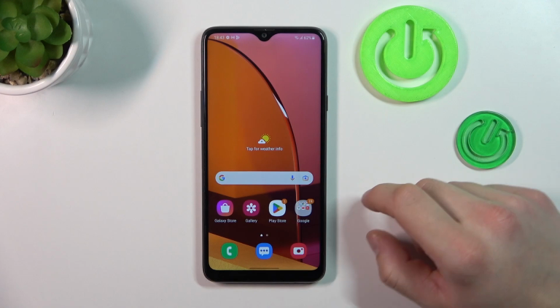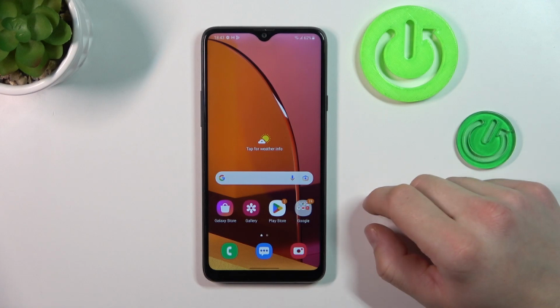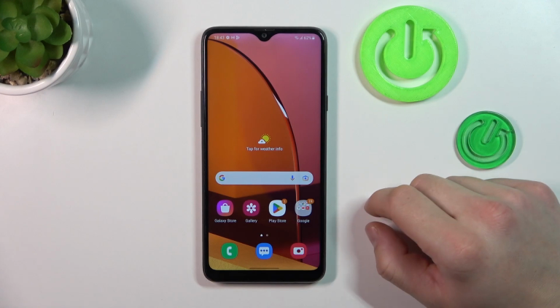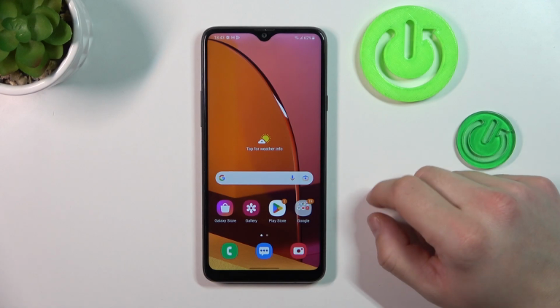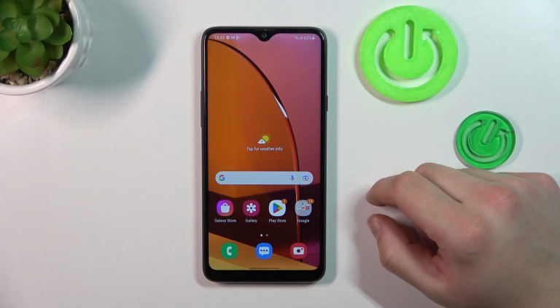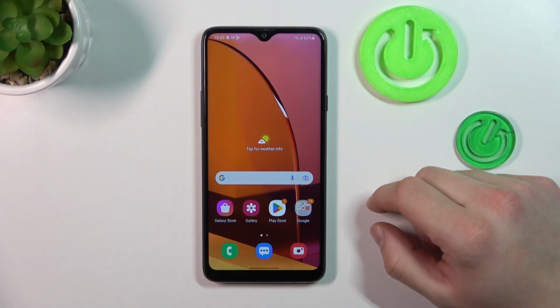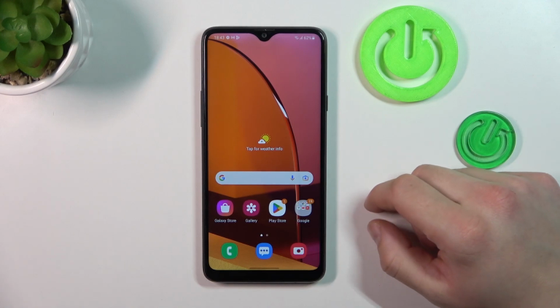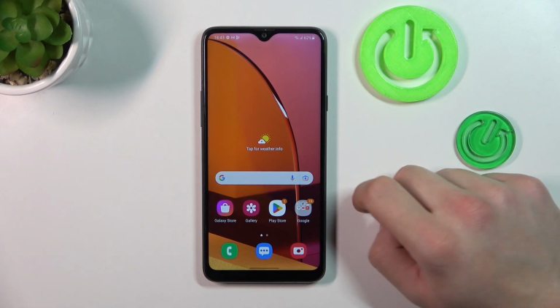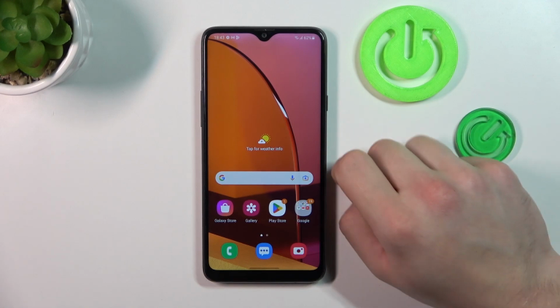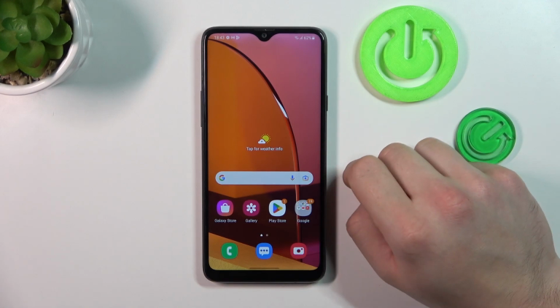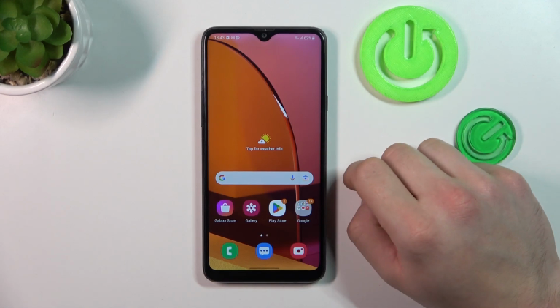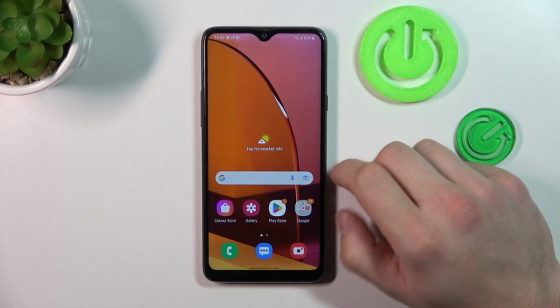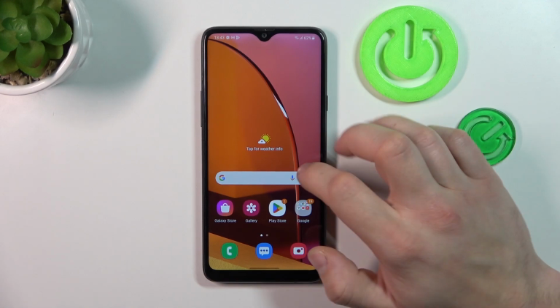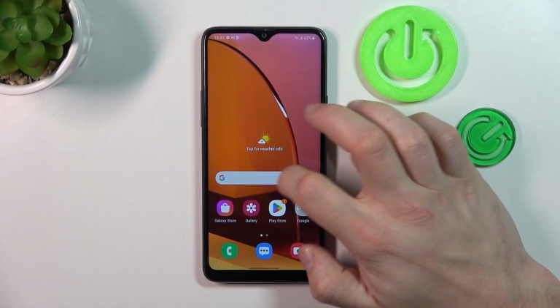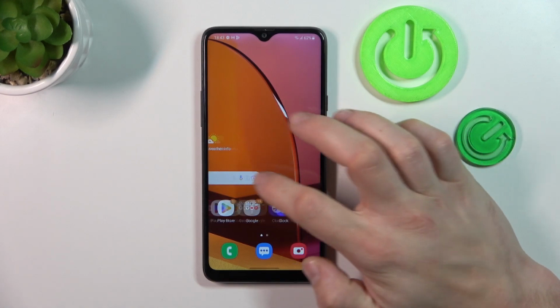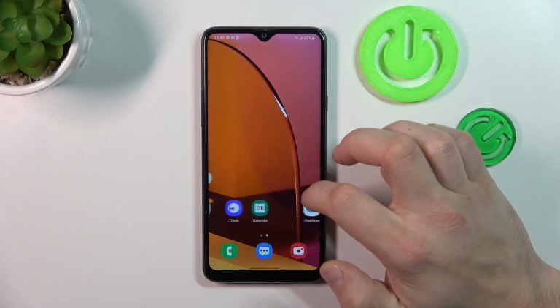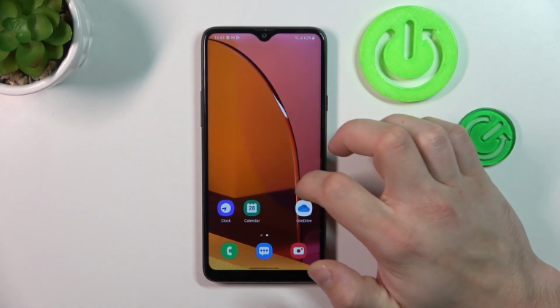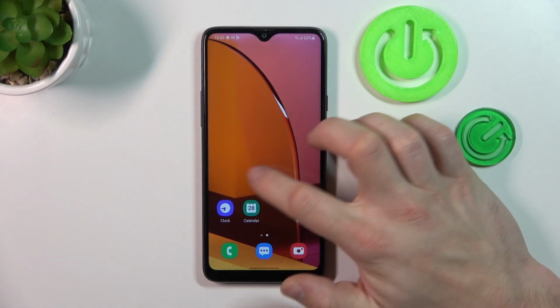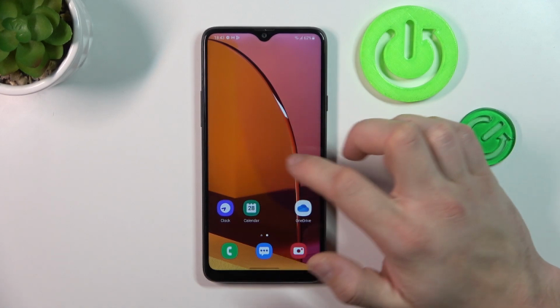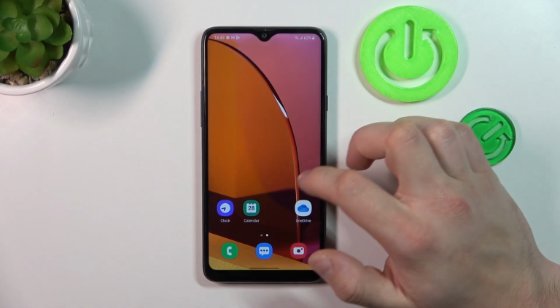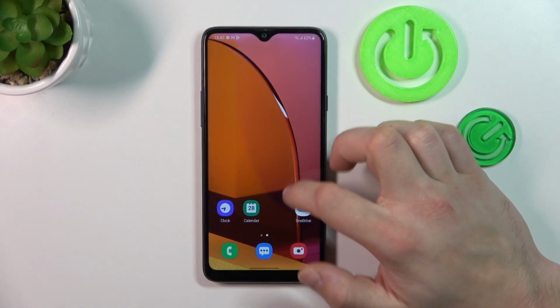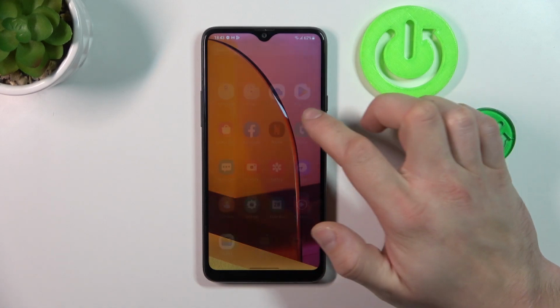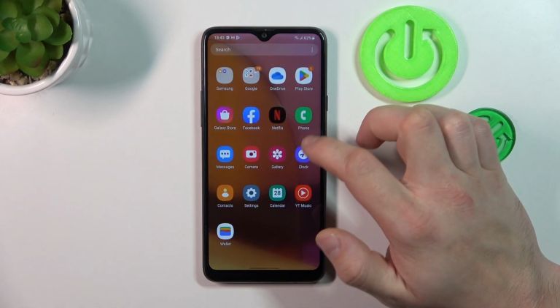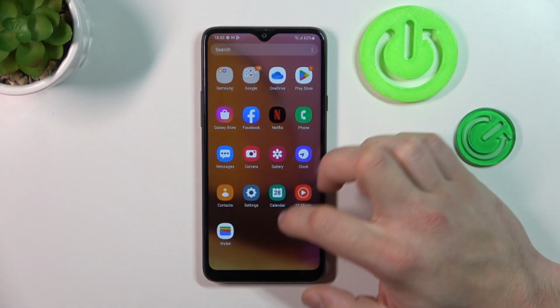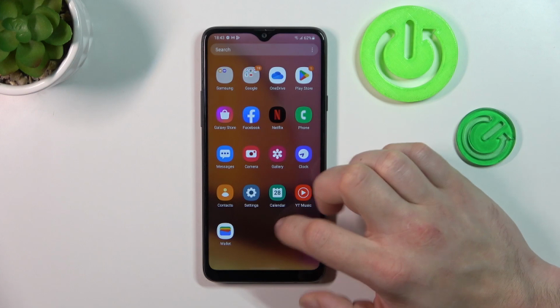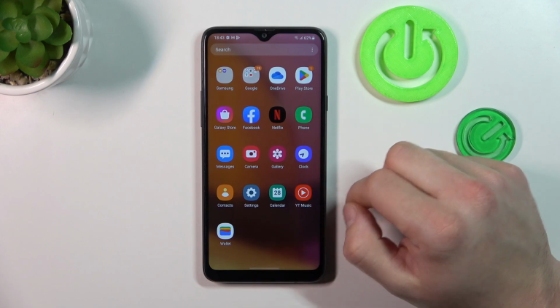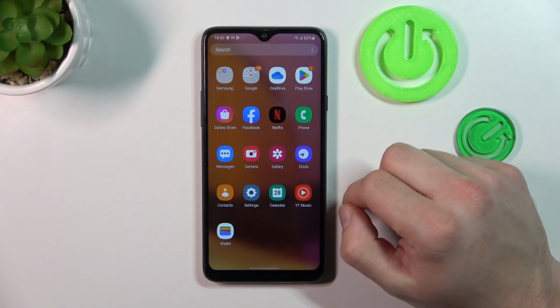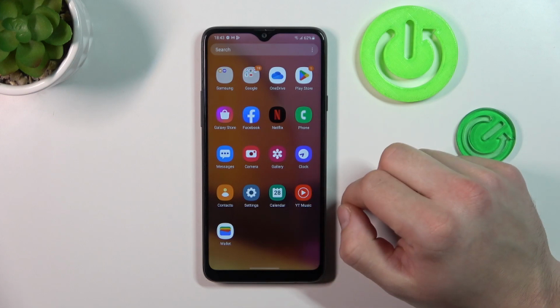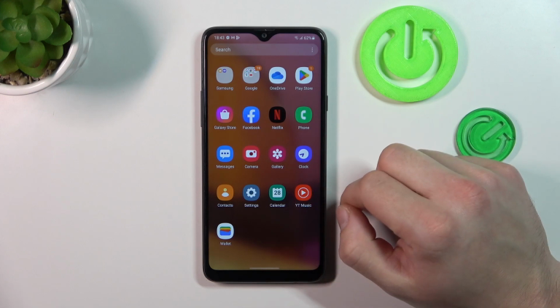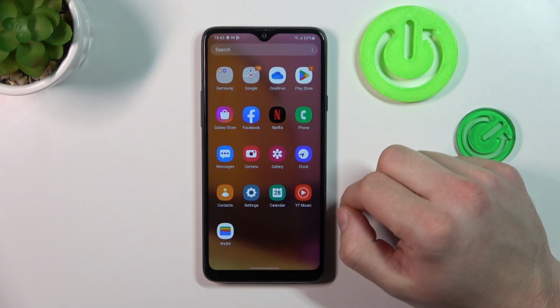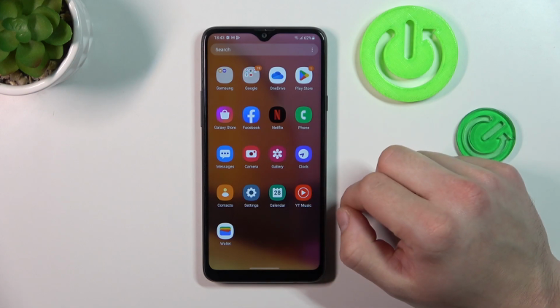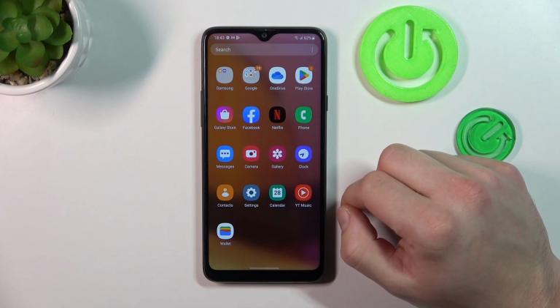Hello, in front of me I've got Samsung Galaxy A20s. In this video I'll show you how to manage Google Wallet.